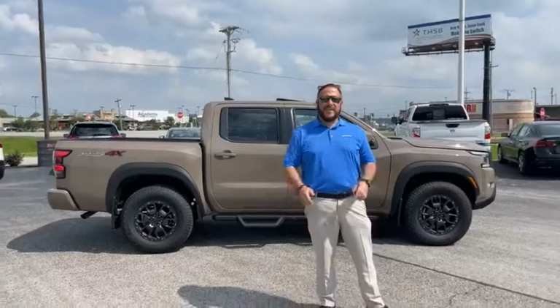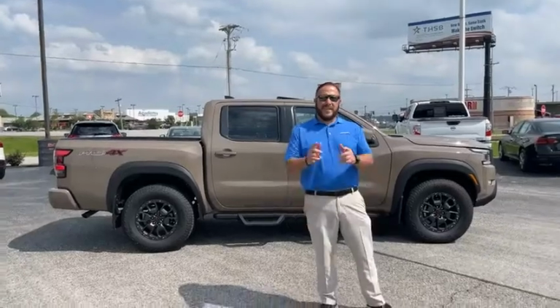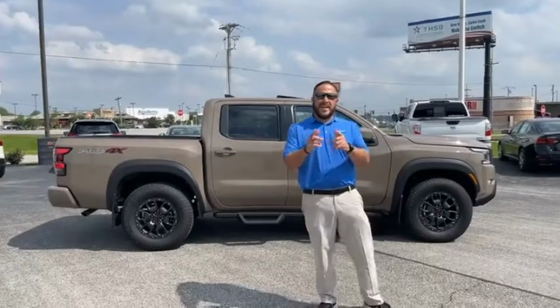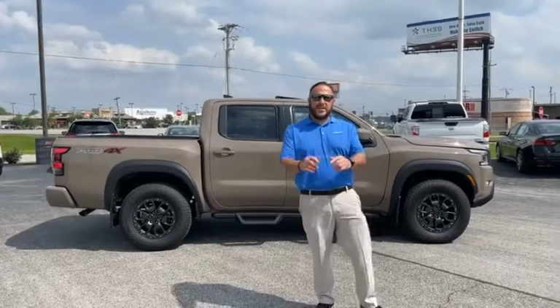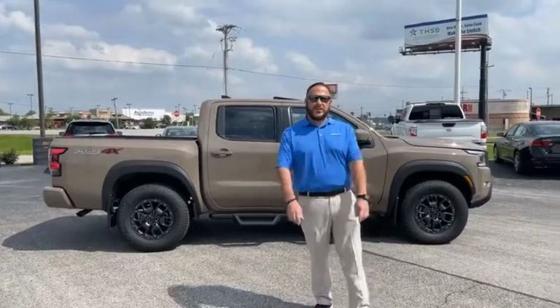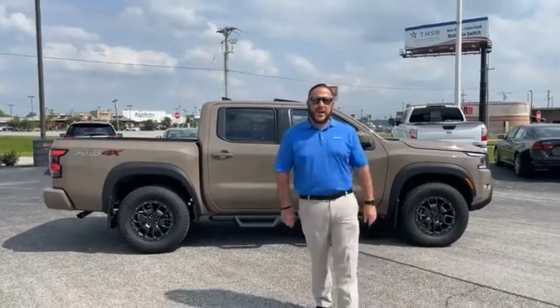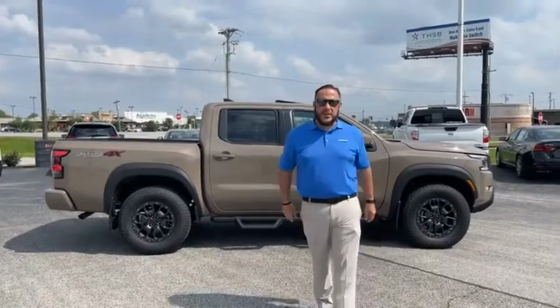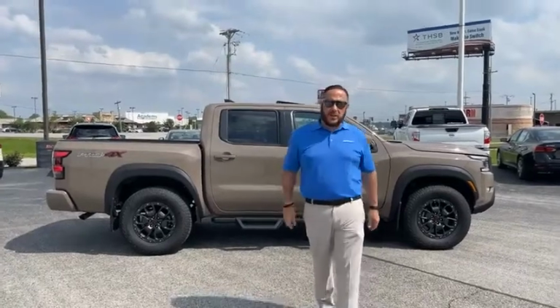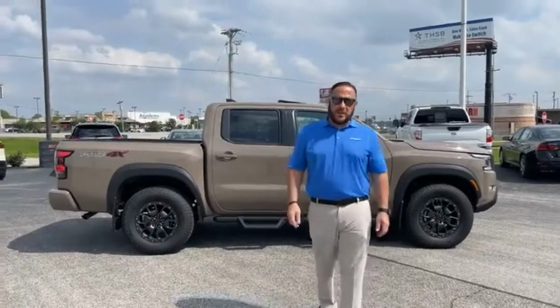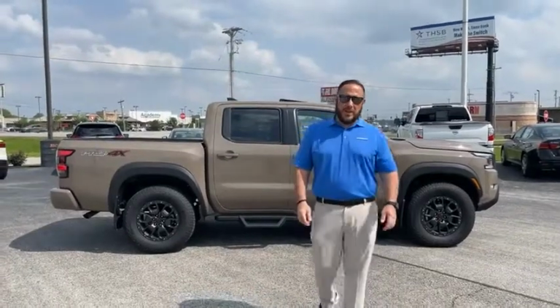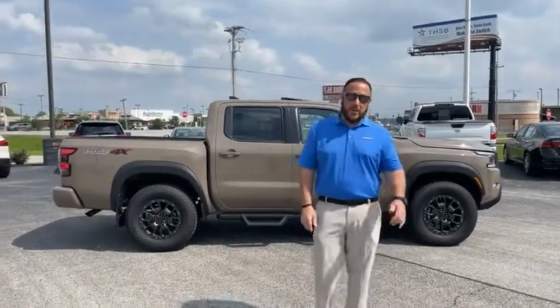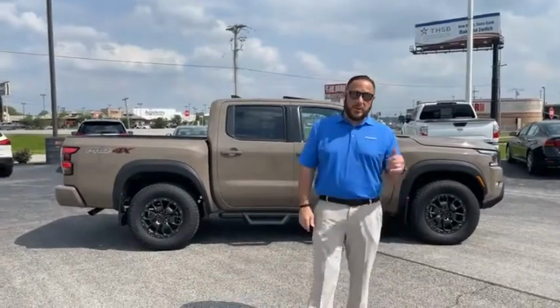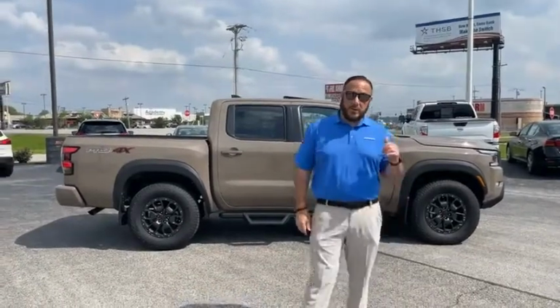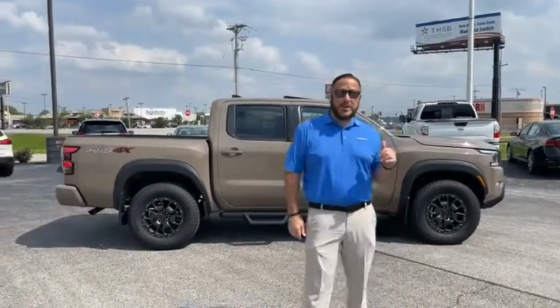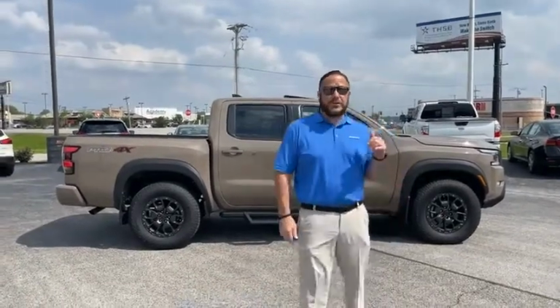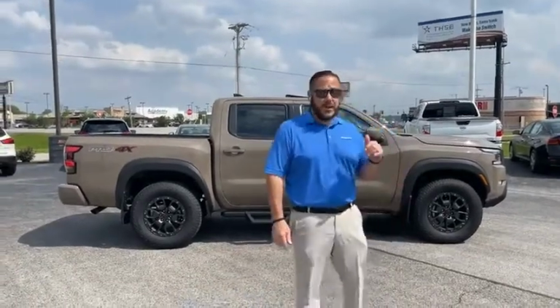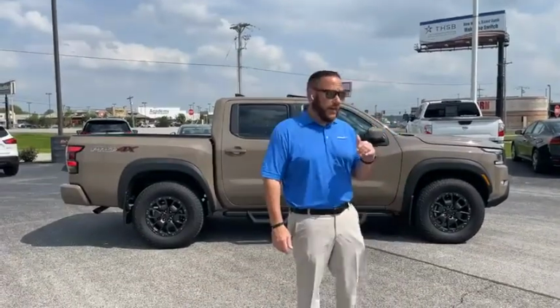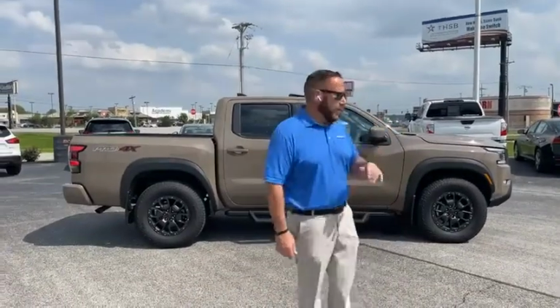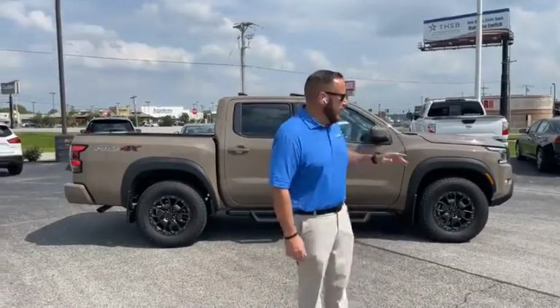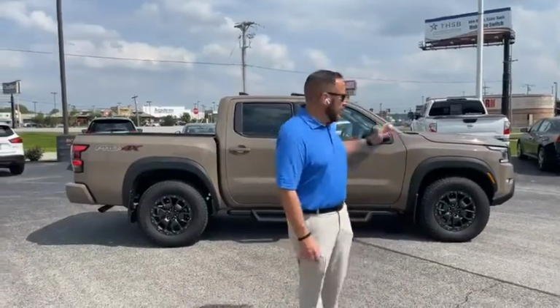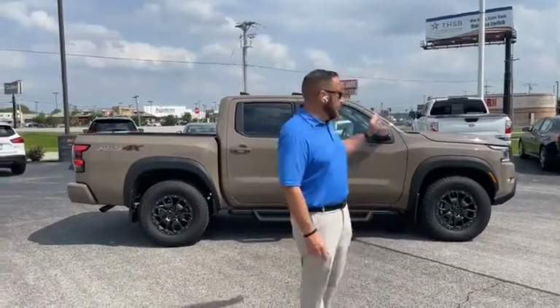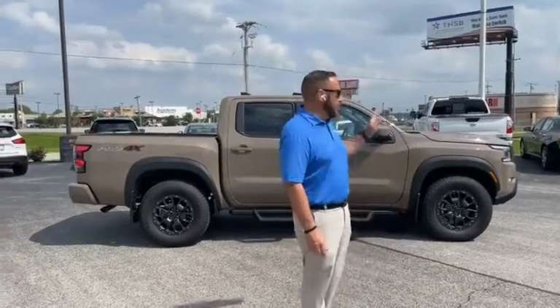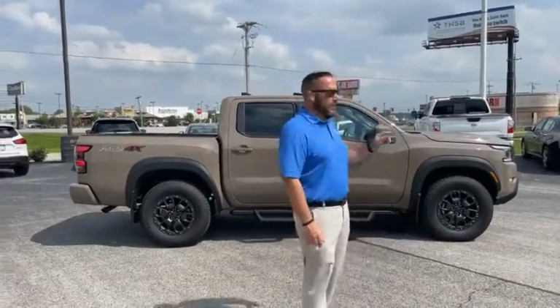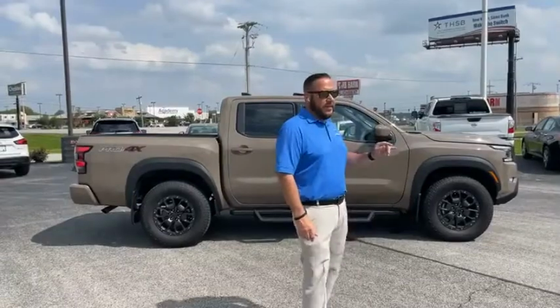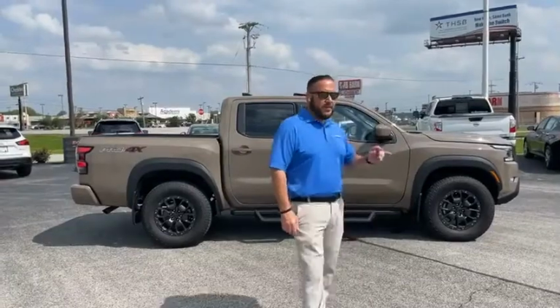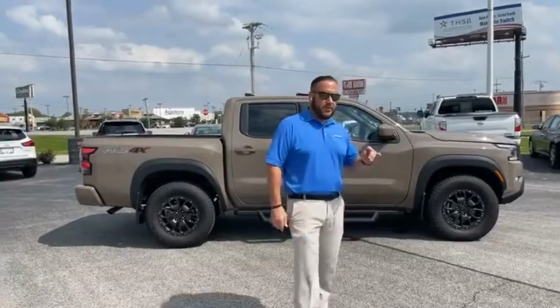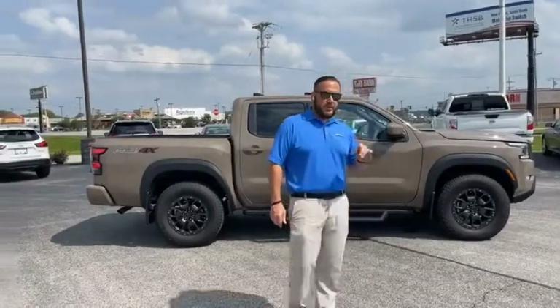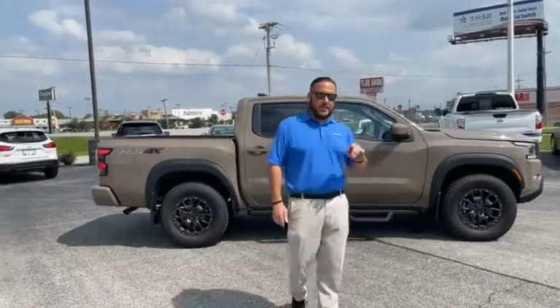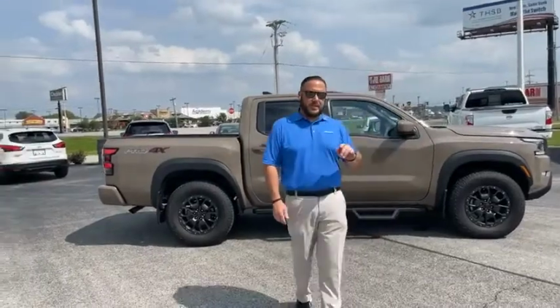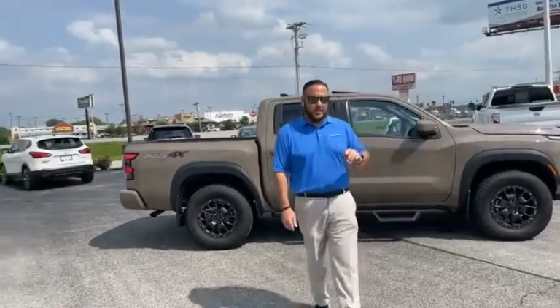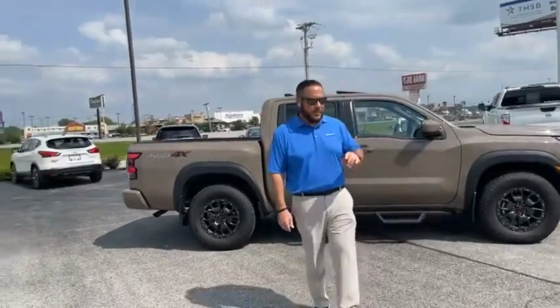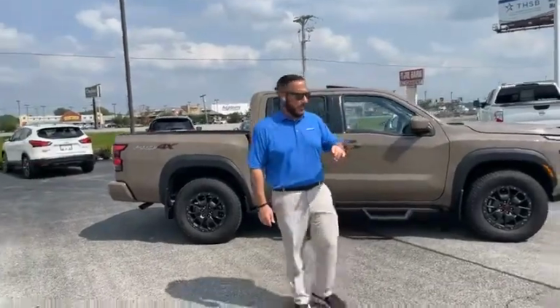Hey guys, Jay Dorman here with a fresh trade alert and a fresh arrival here at the Dorset Nissan facility.